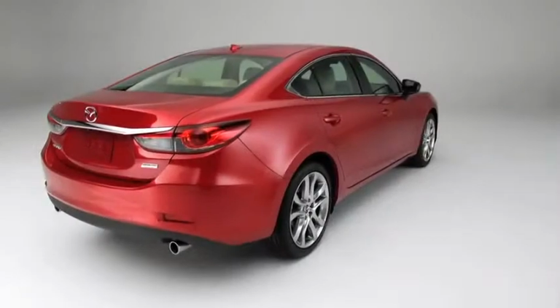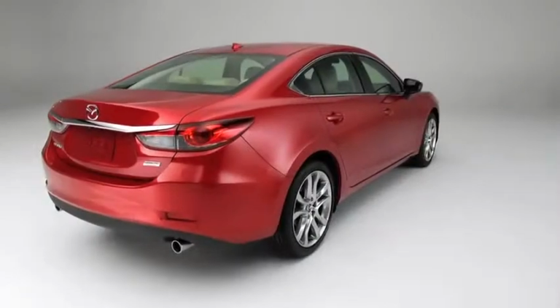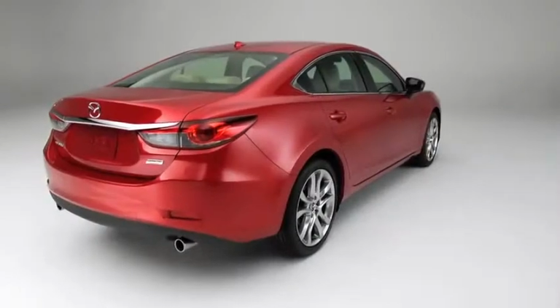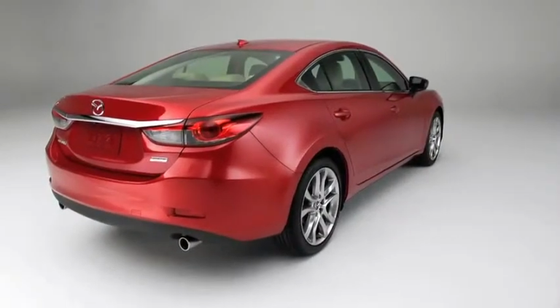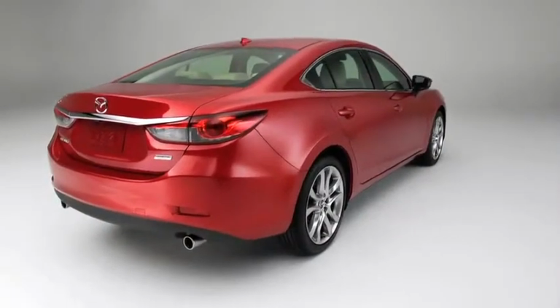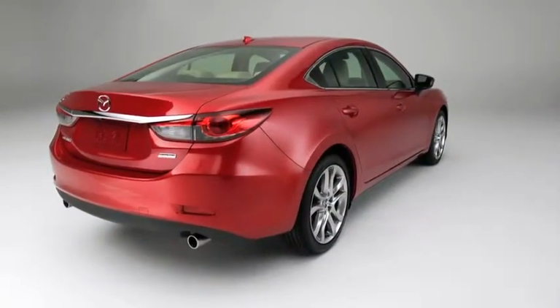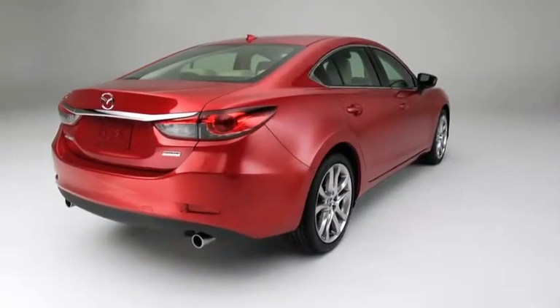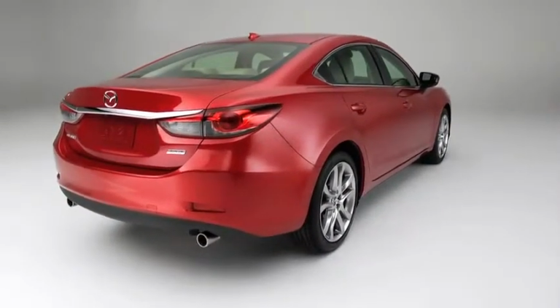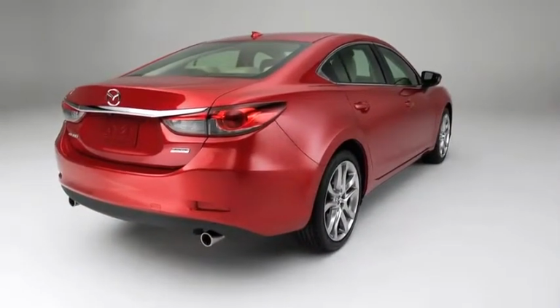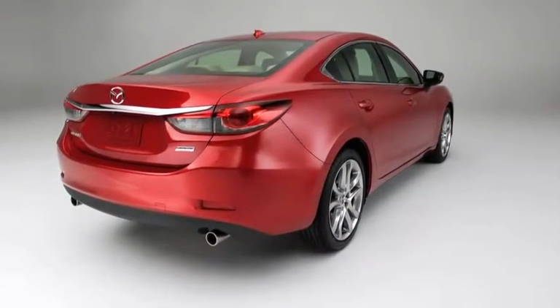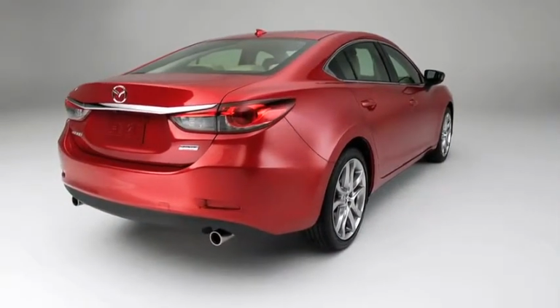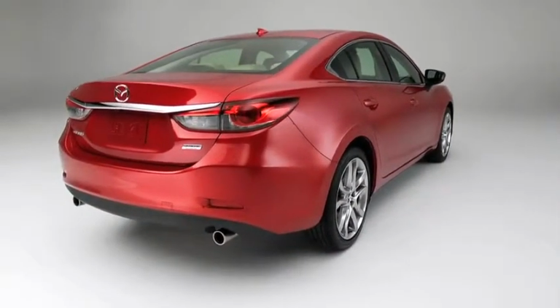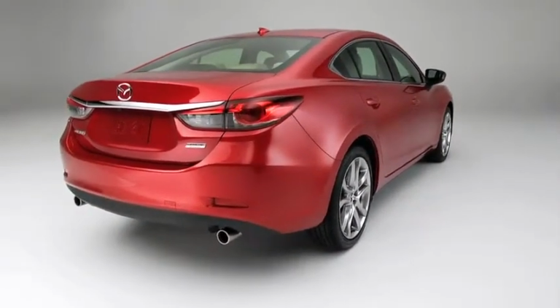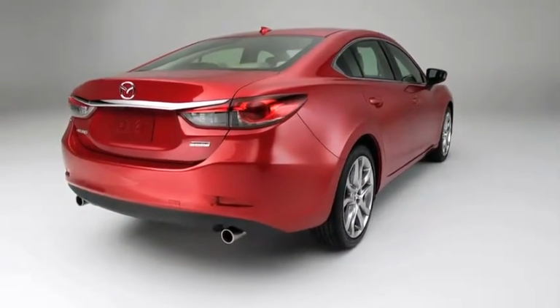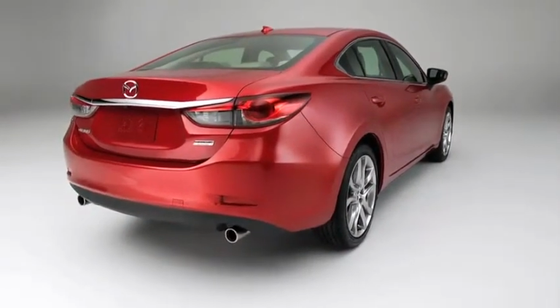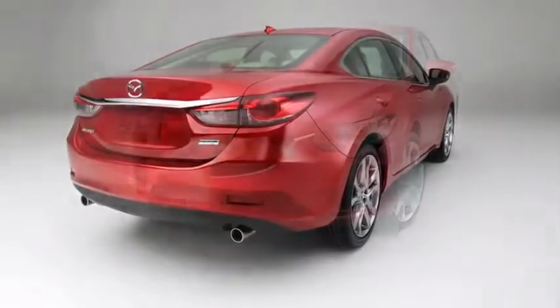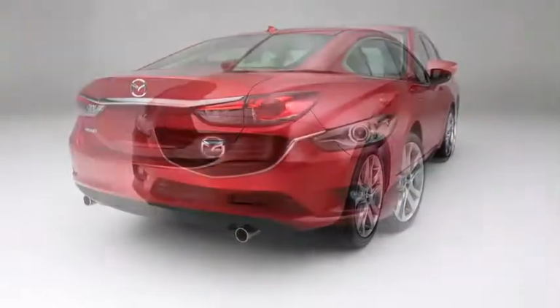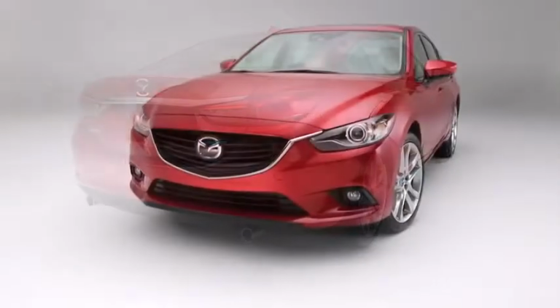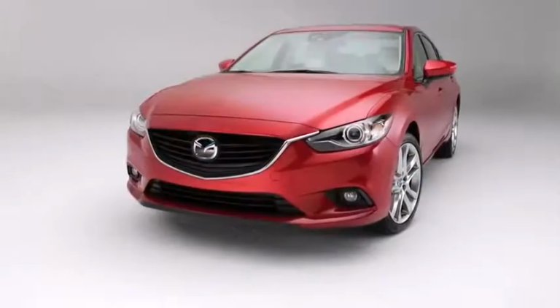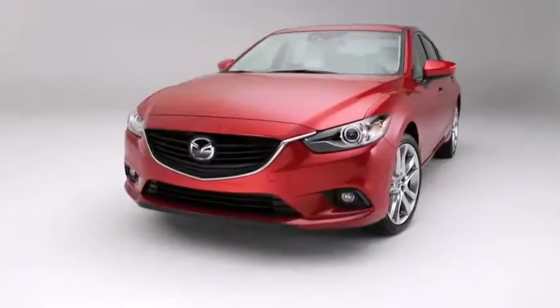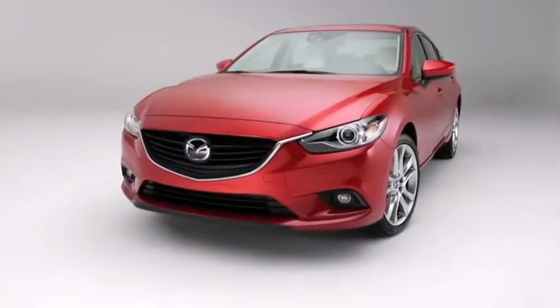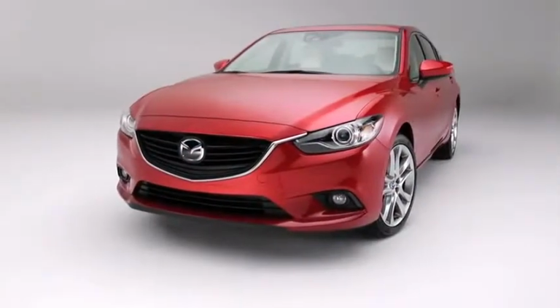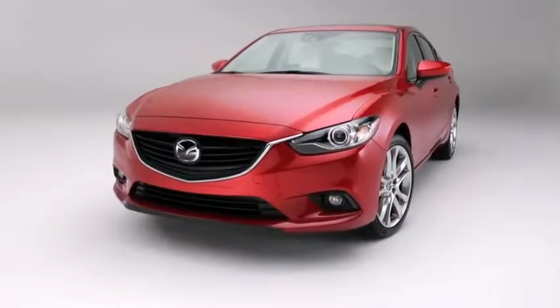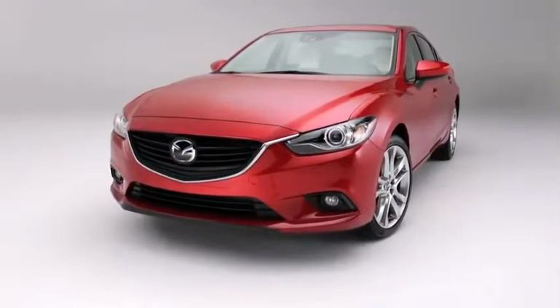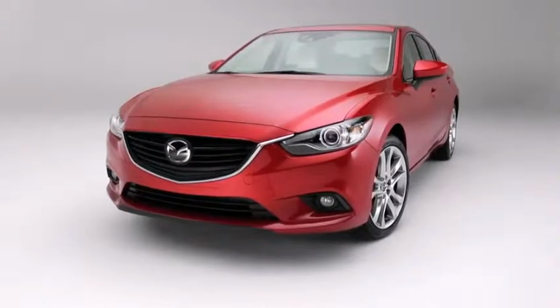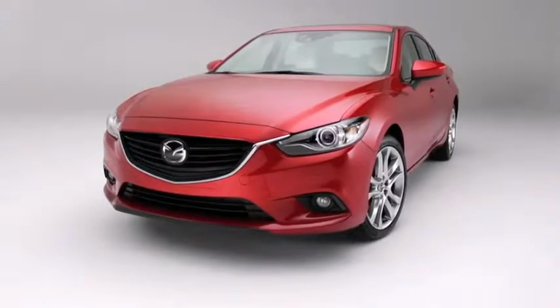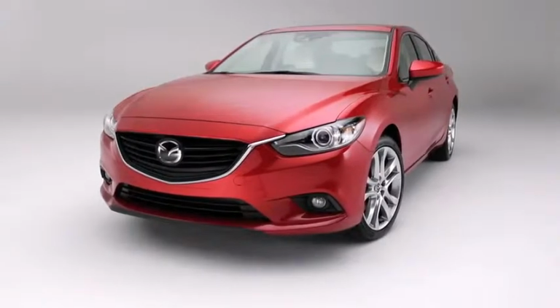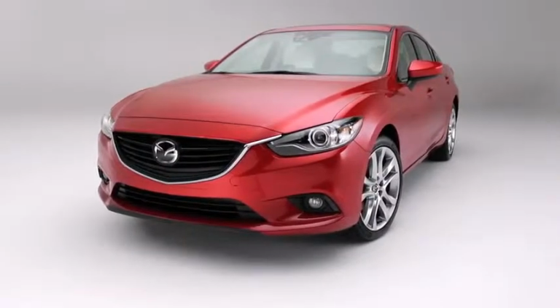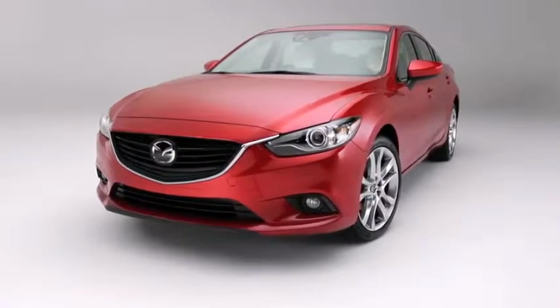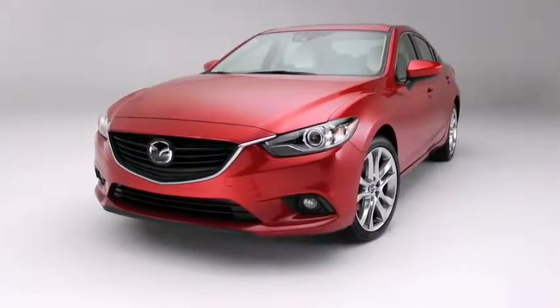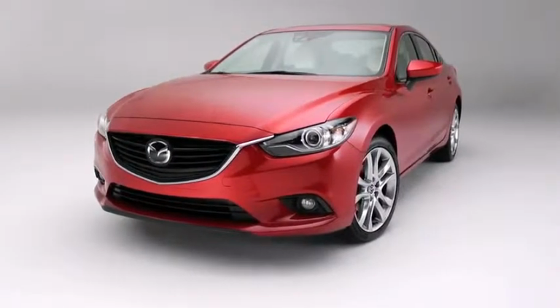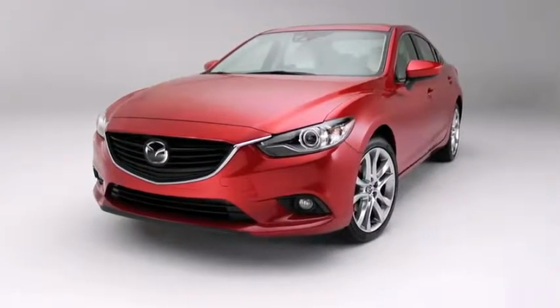Futuristic technologies you probably didn't expect but certainly won't forget. Design sensibilities you can't compare to any other sports sedan because there's nothing like them. It's the new Mazda 6.